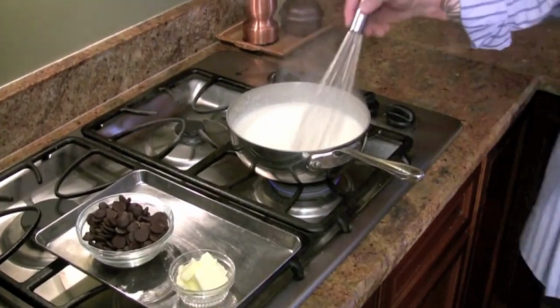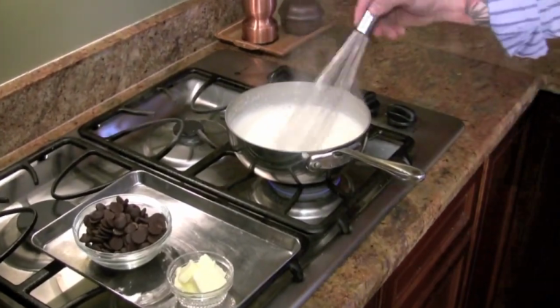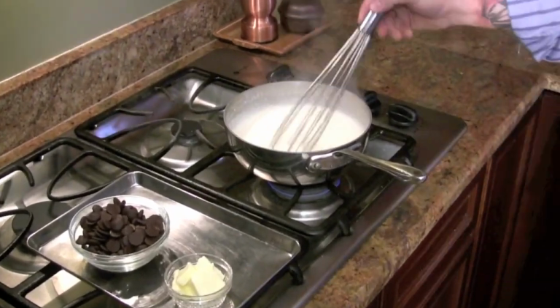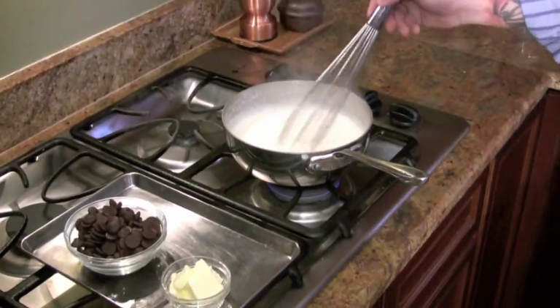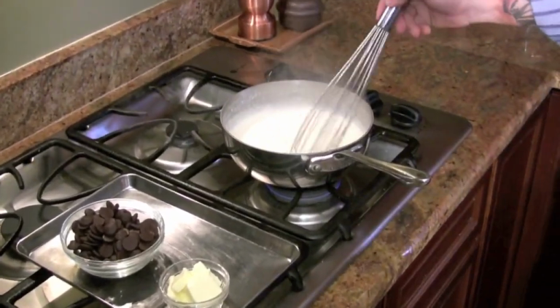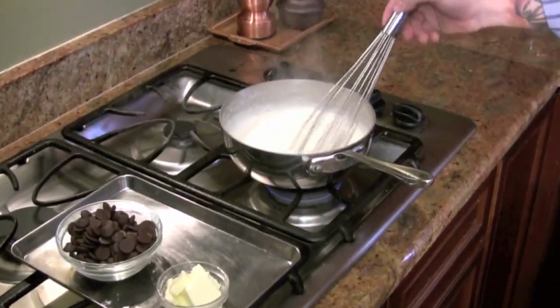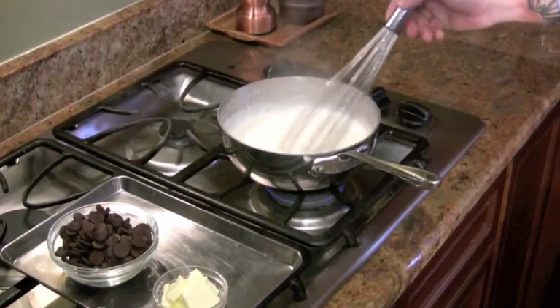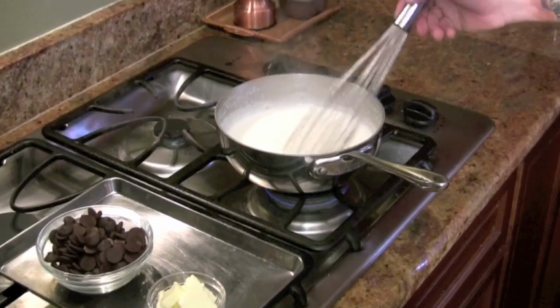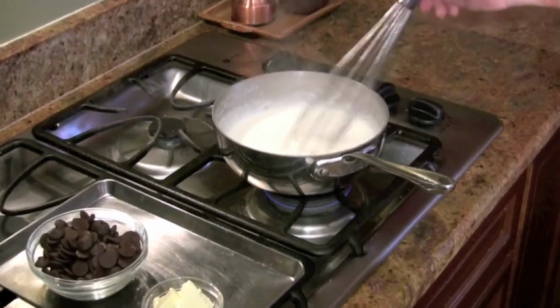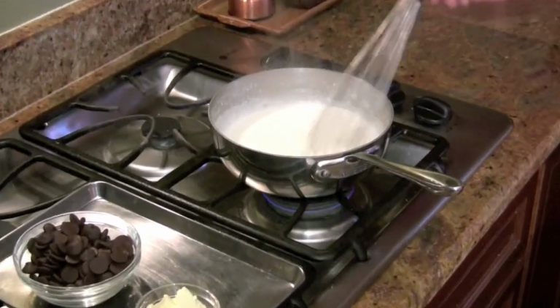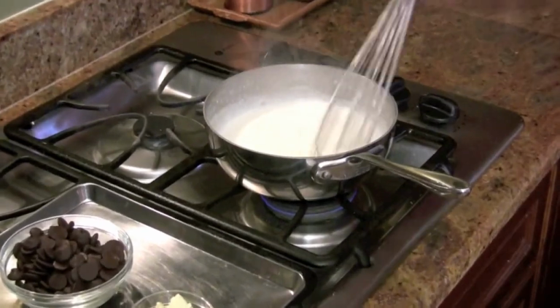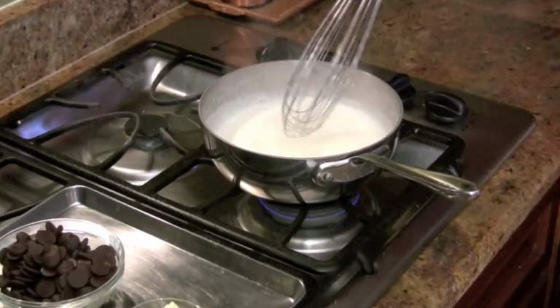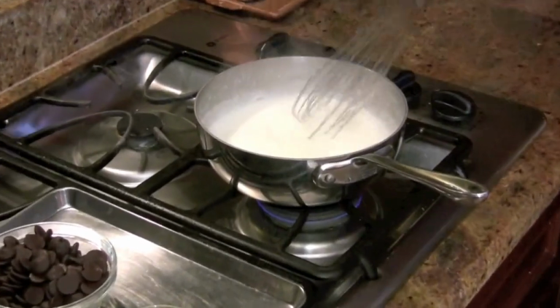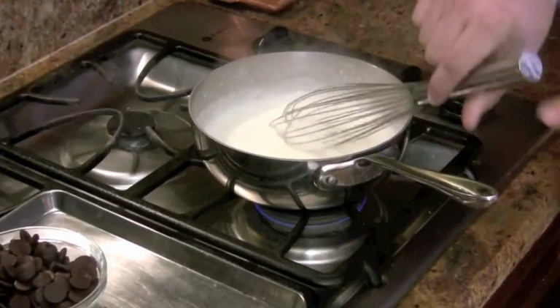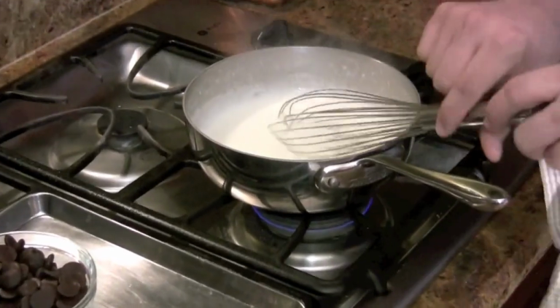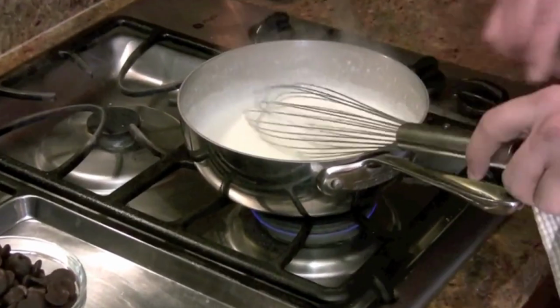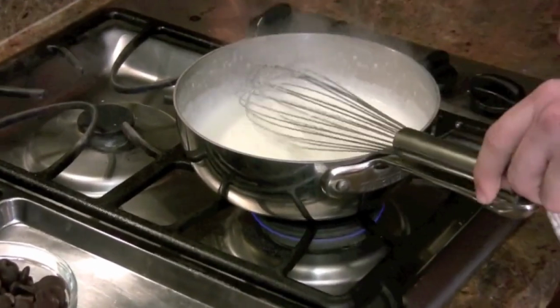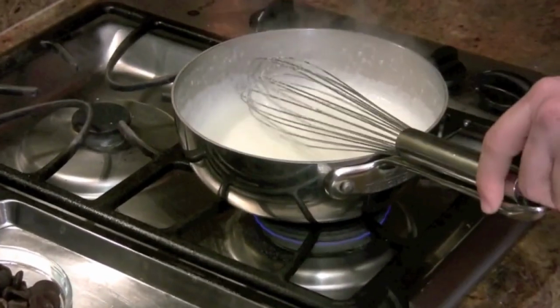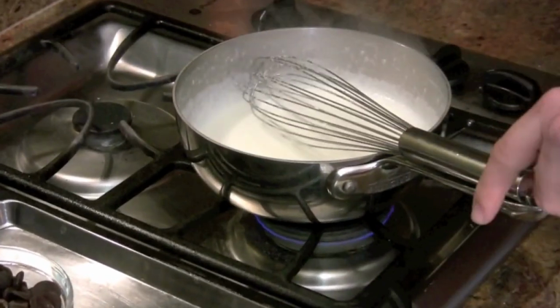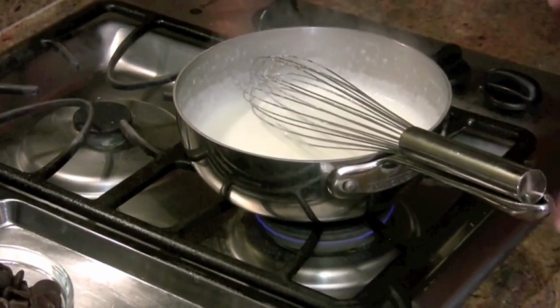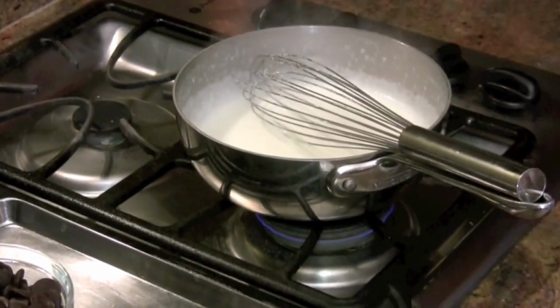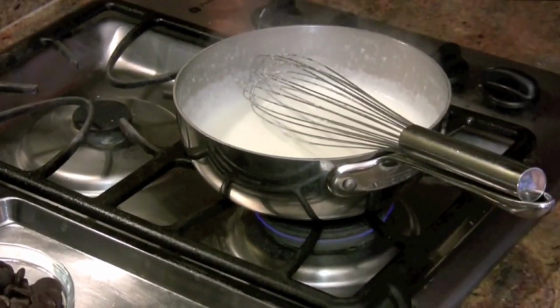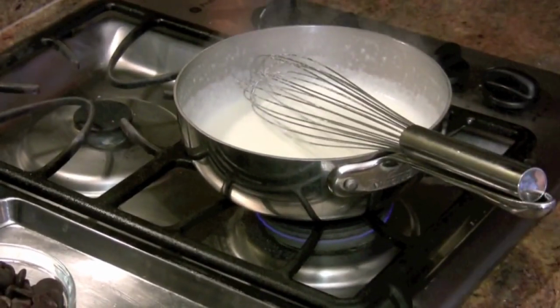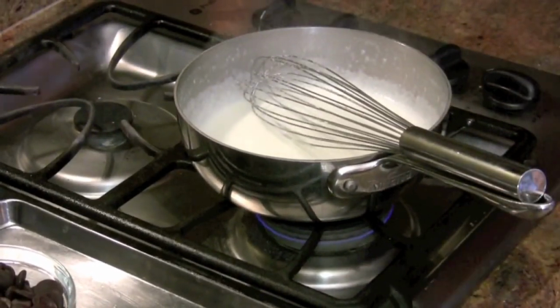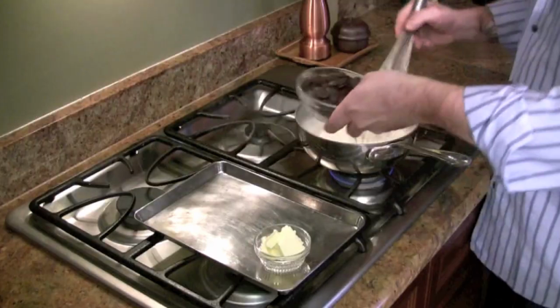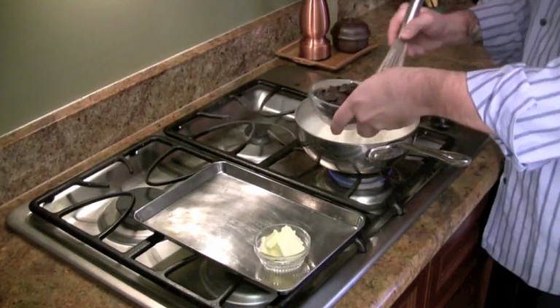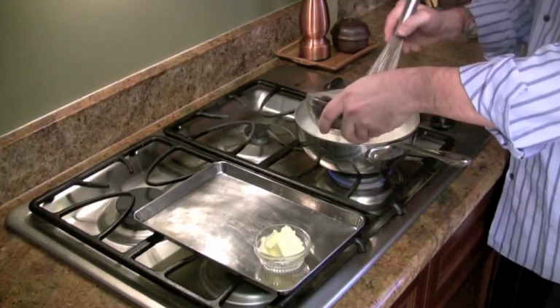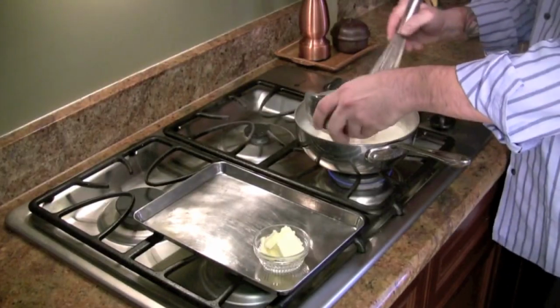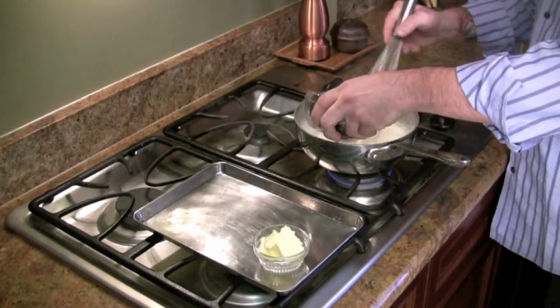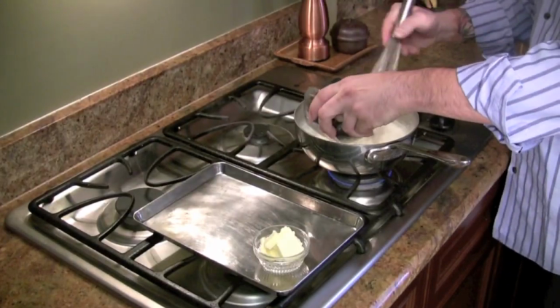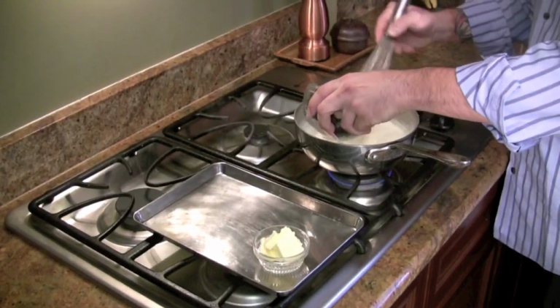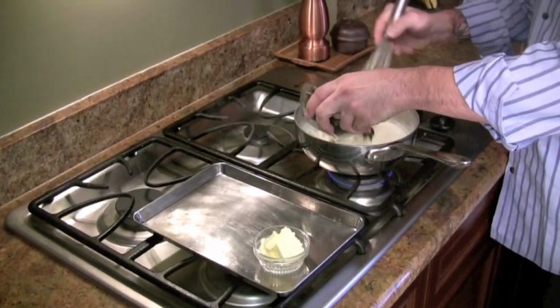This dish is so simple and it's great — you can do it the day before. Bring the cream up to a boil, whisk in the chocolate and butter.